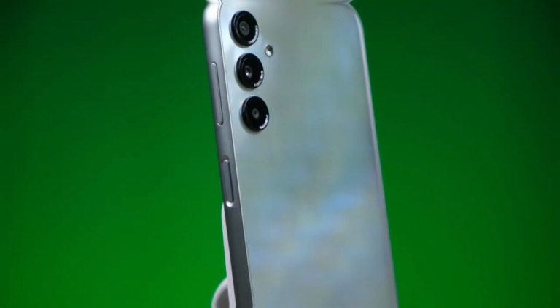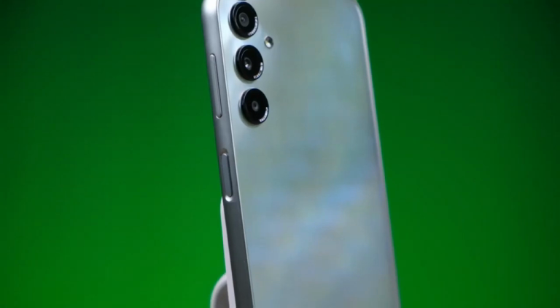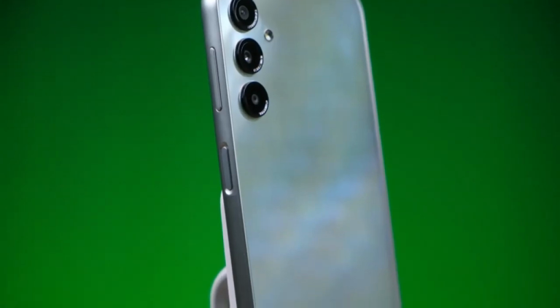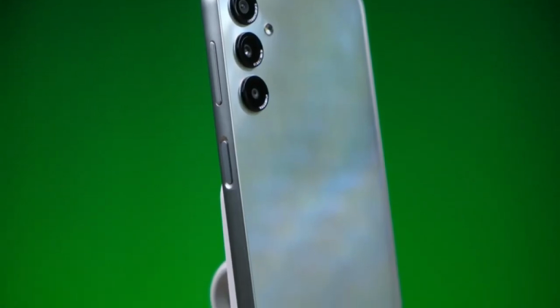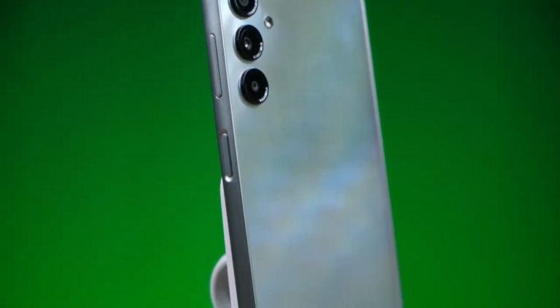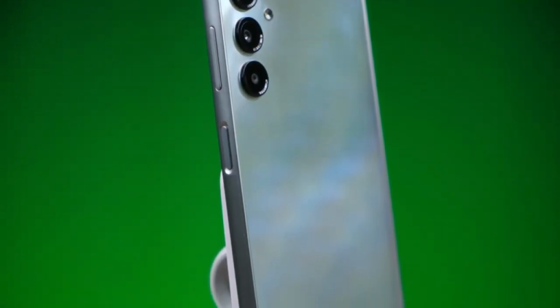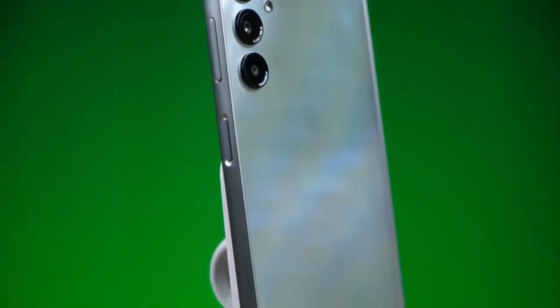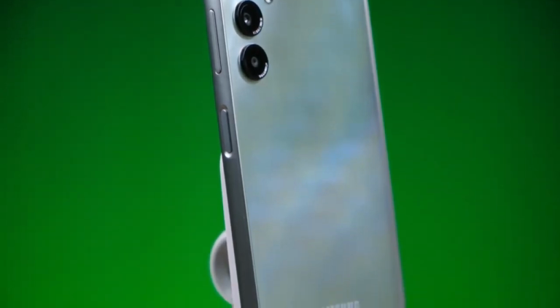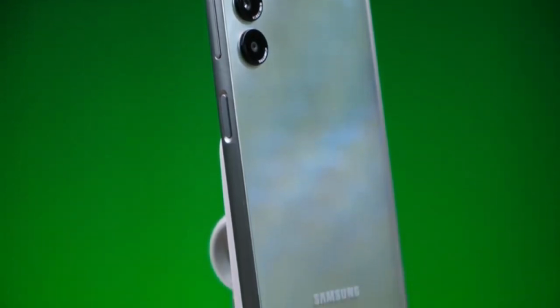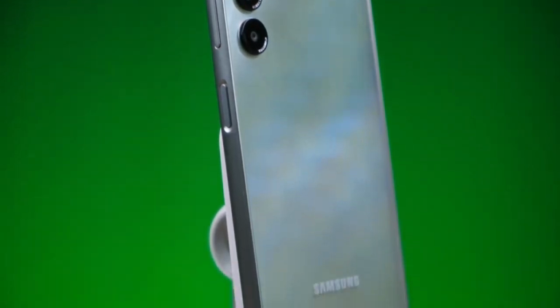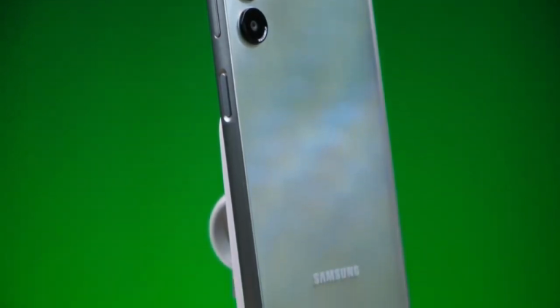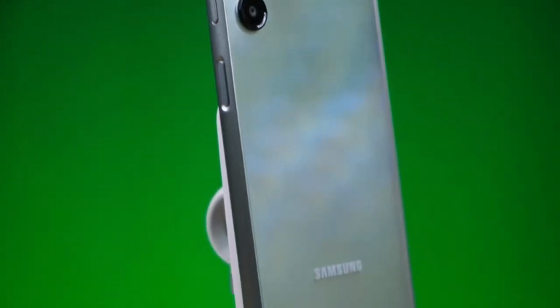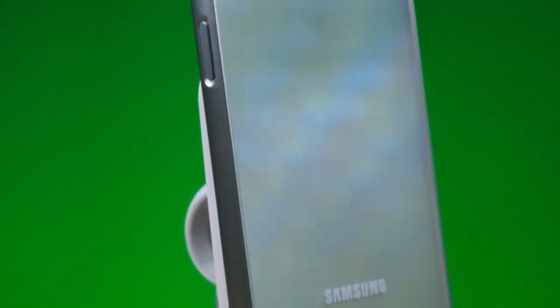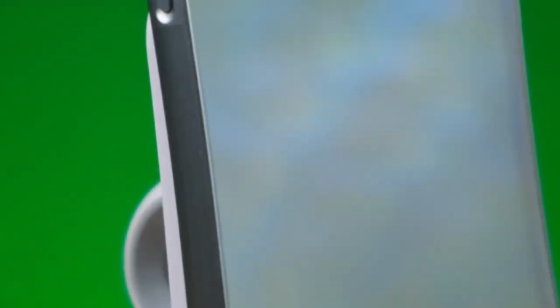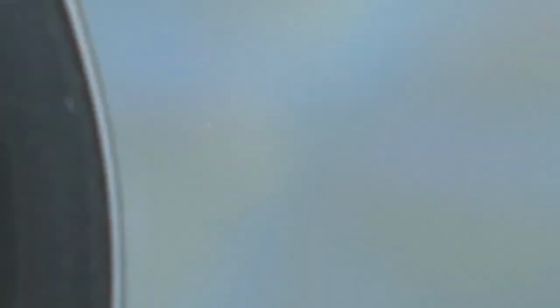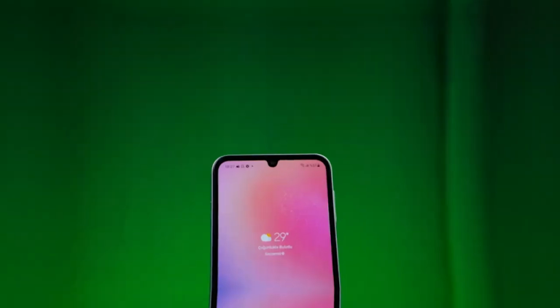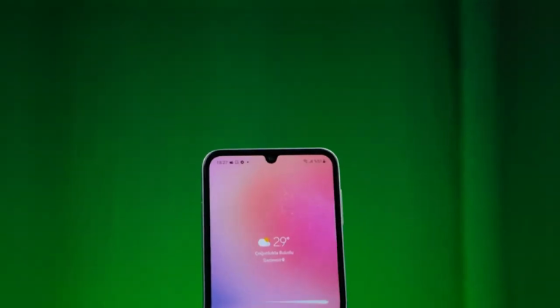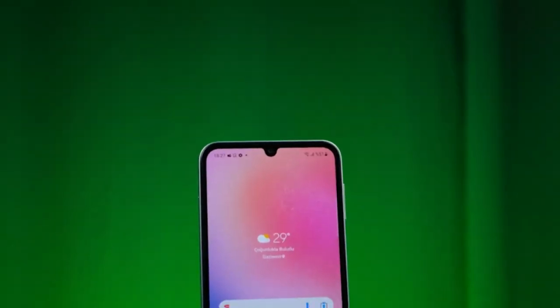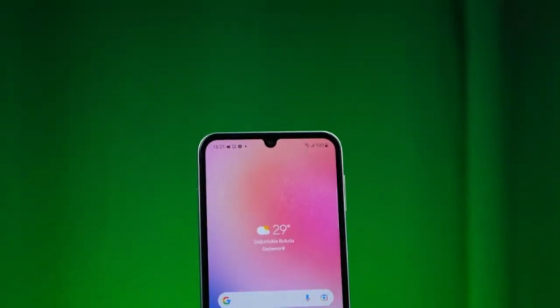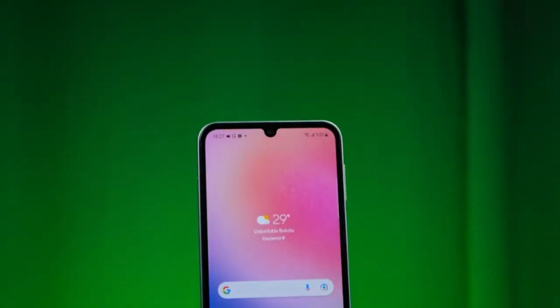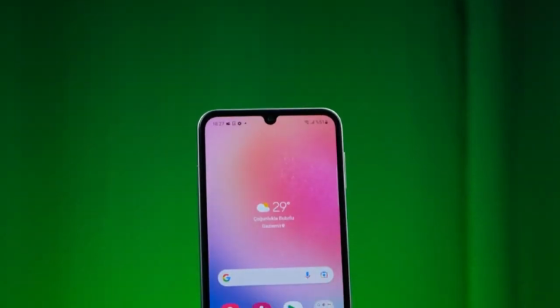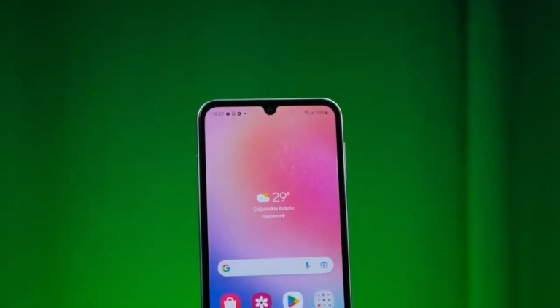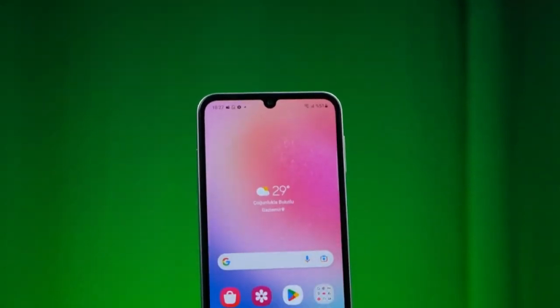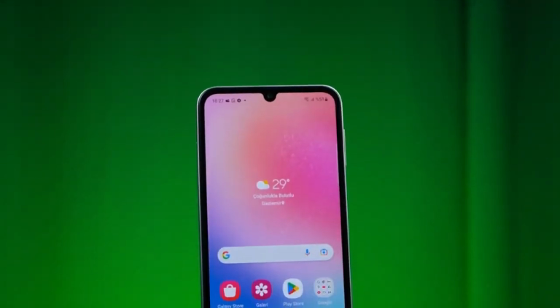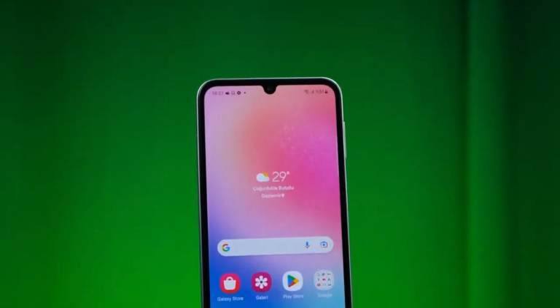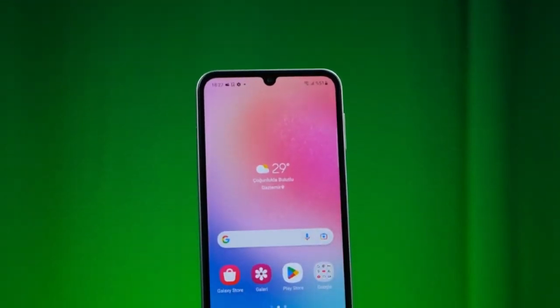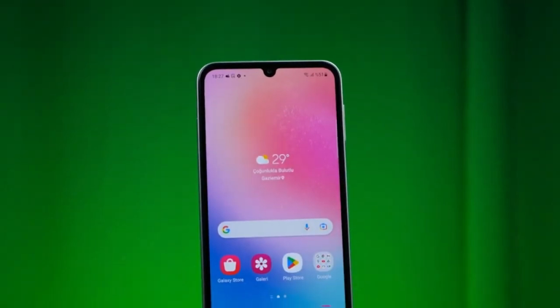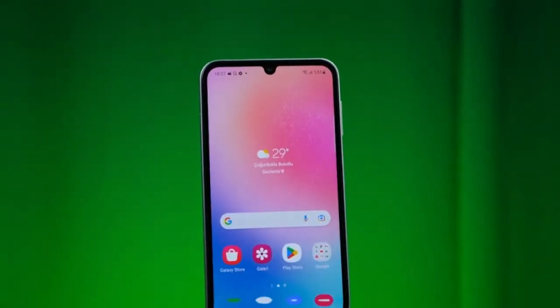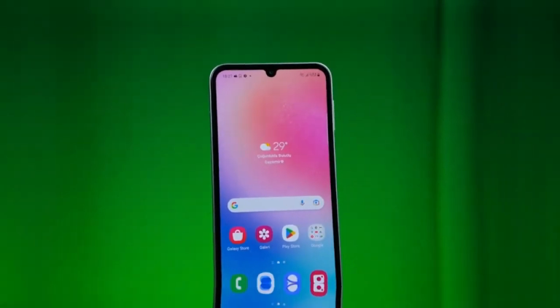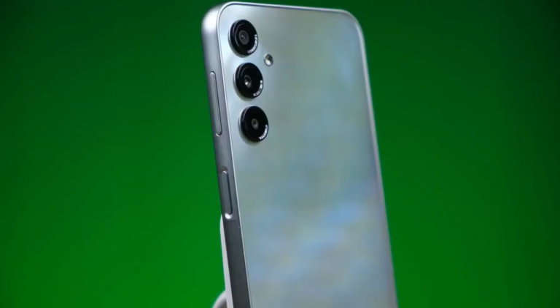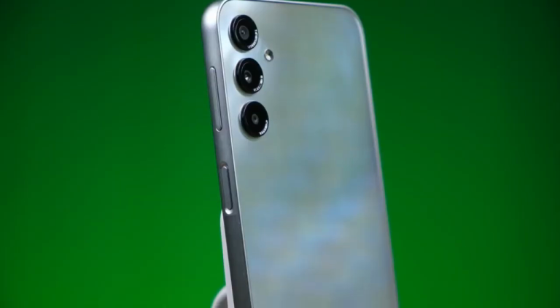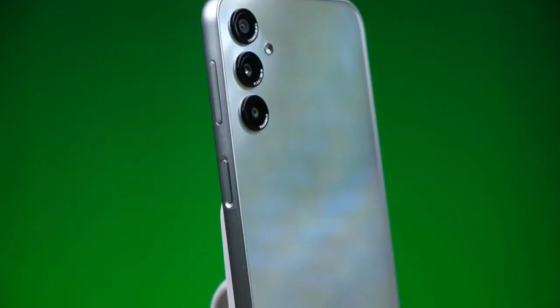What's going on guys, my name is Ali with 5N Tech, and in this video we are checking out the new Samsung Galaxy A24.